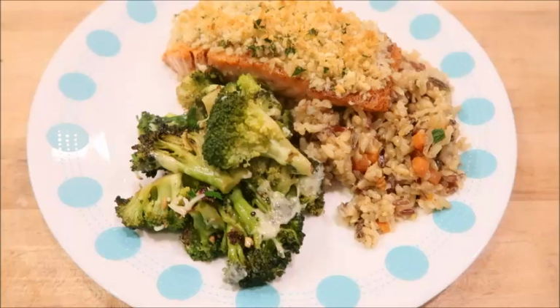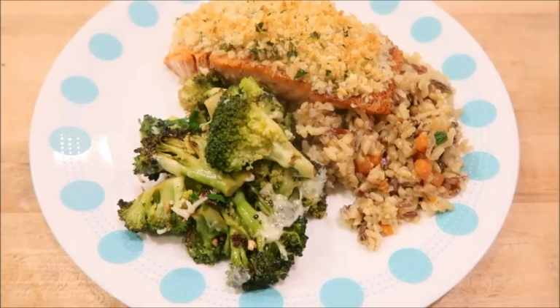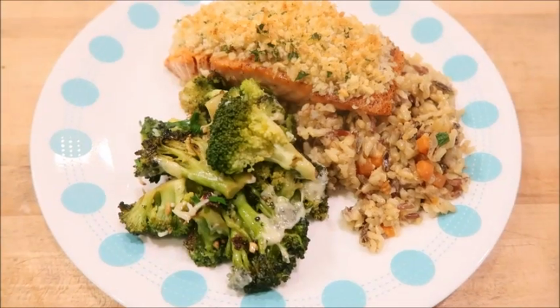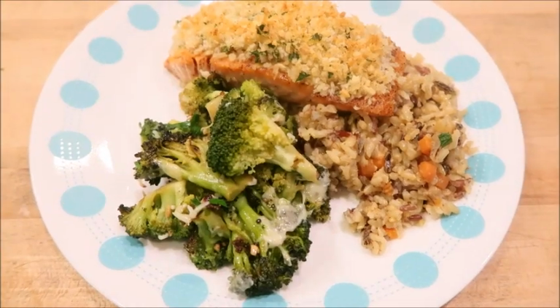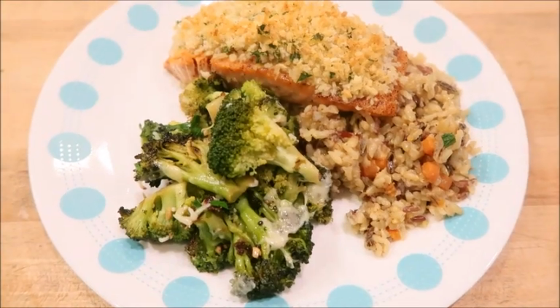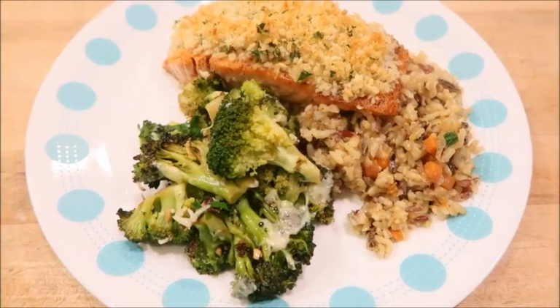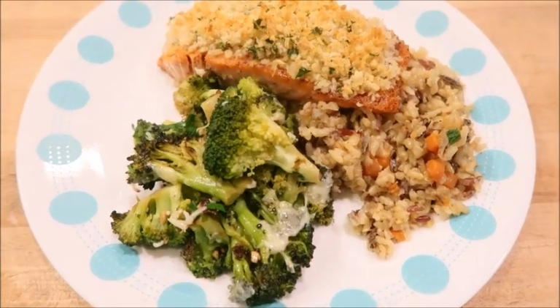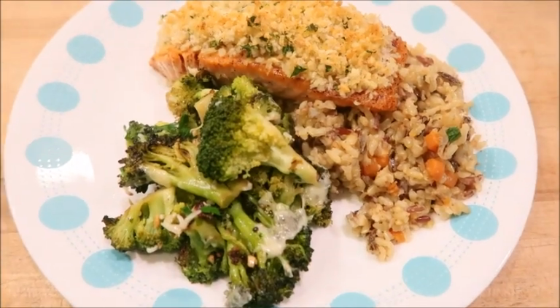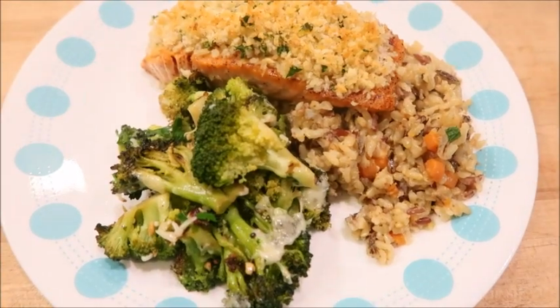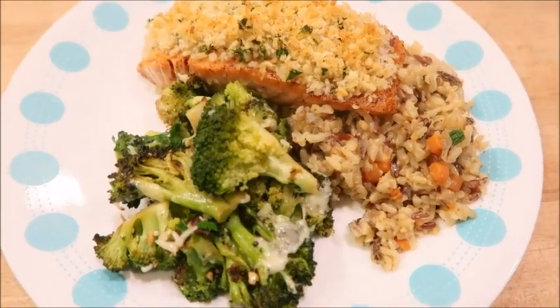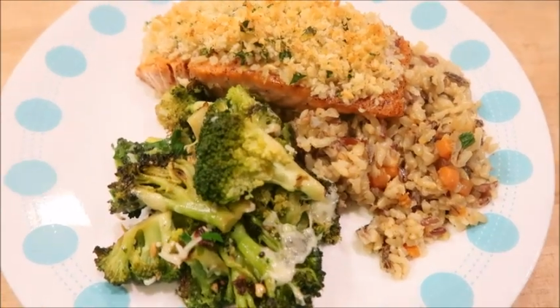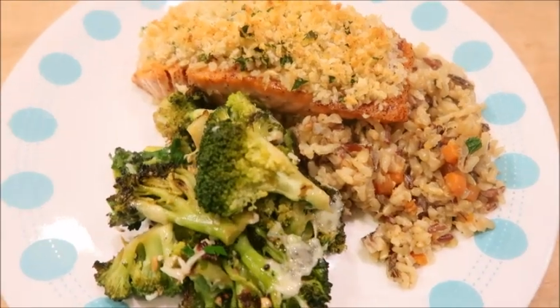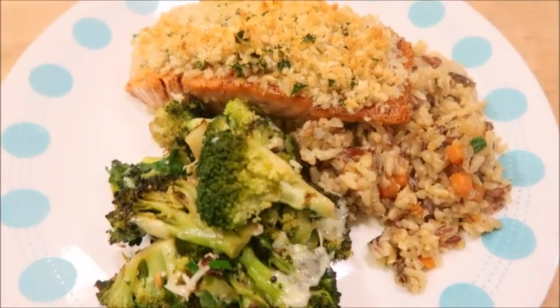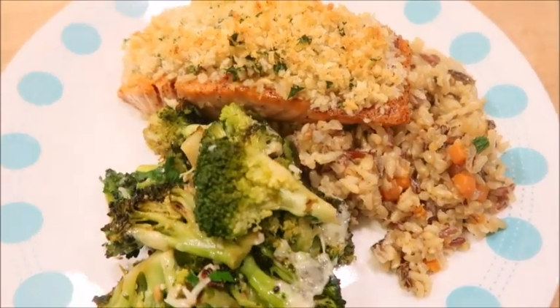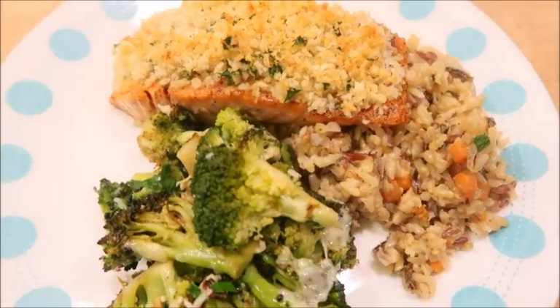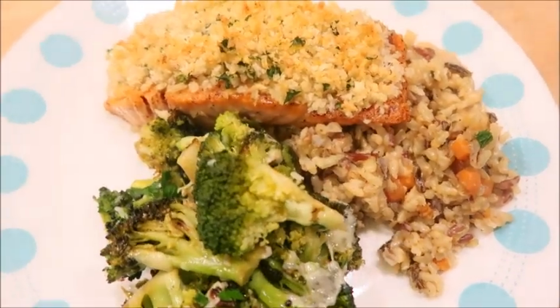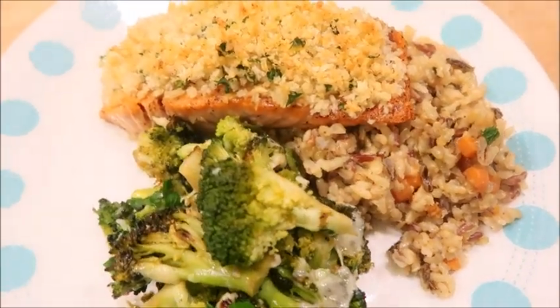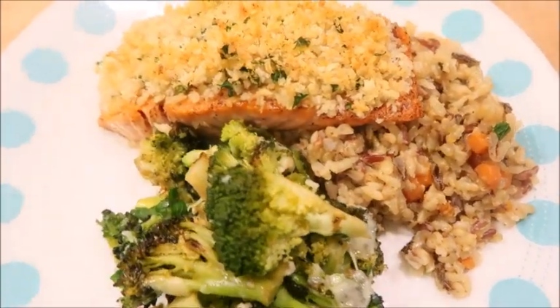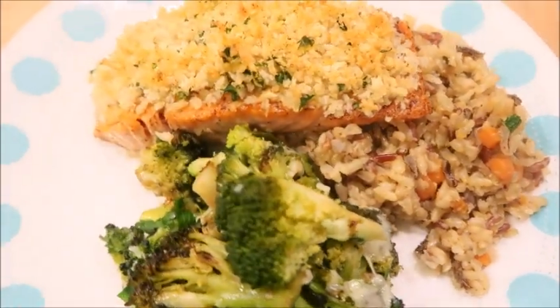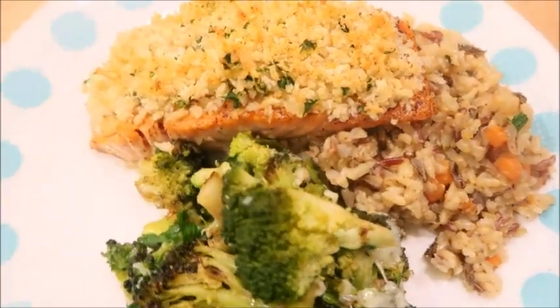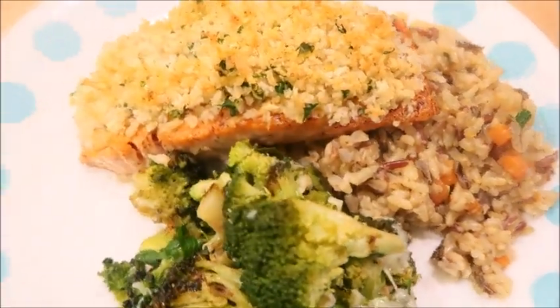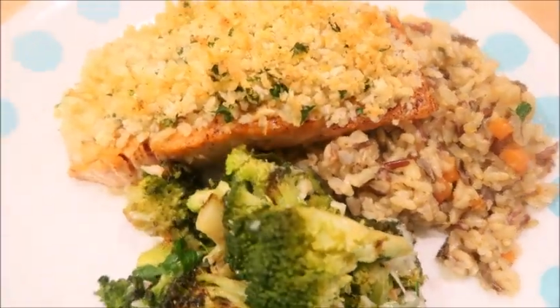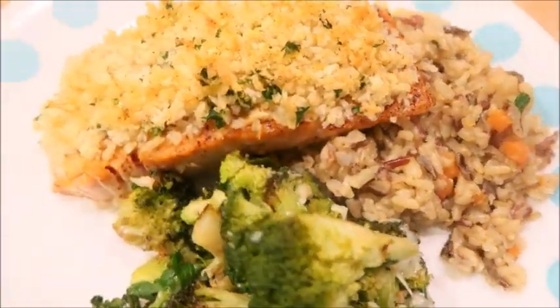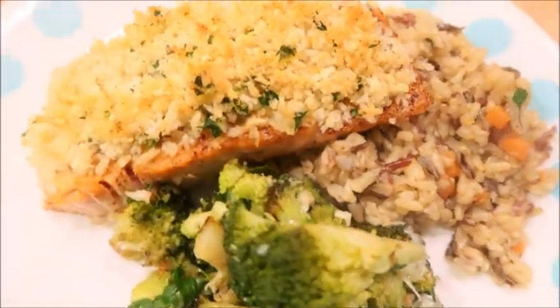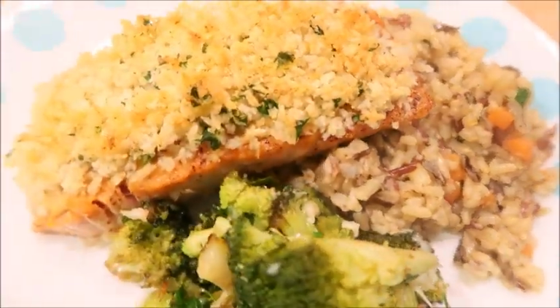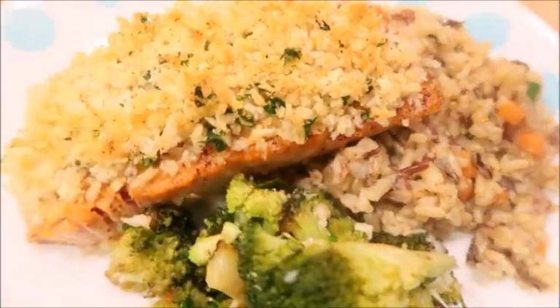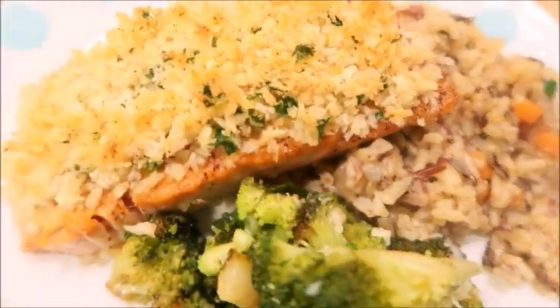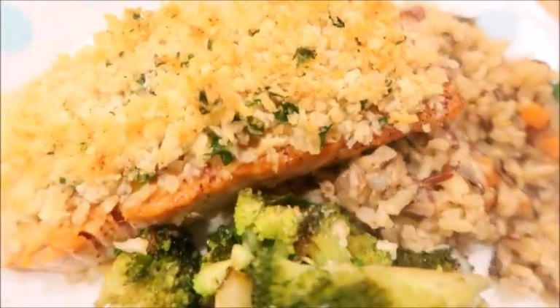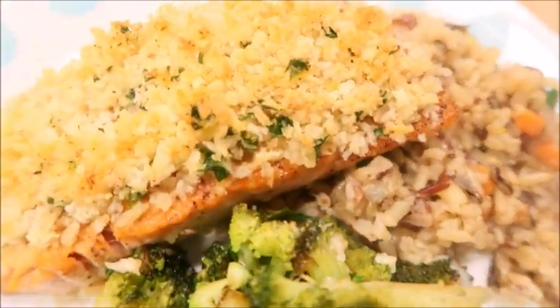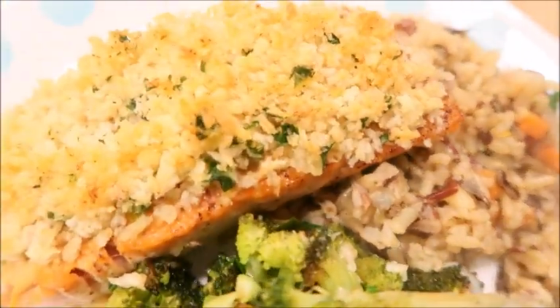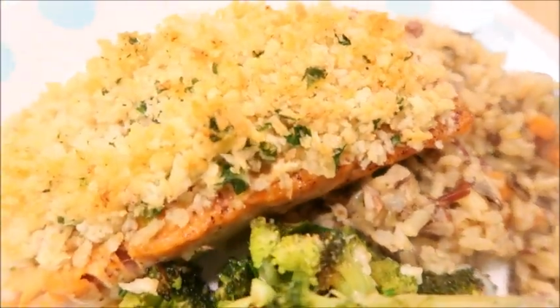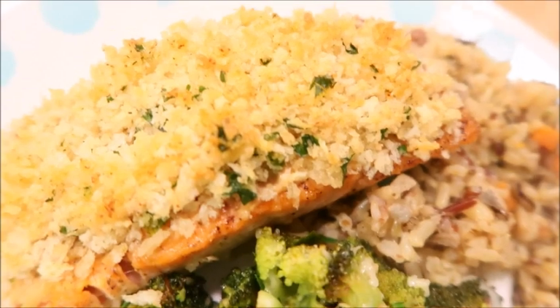Today I'm going to show you how to make panko crusted salmon and wild rice pilaf. Let's get started.